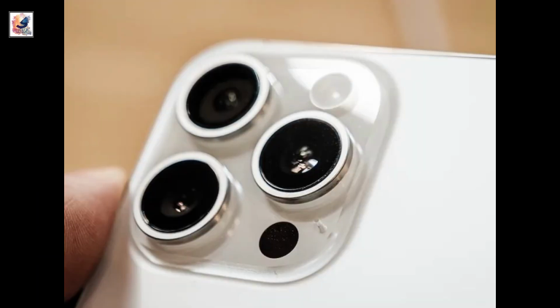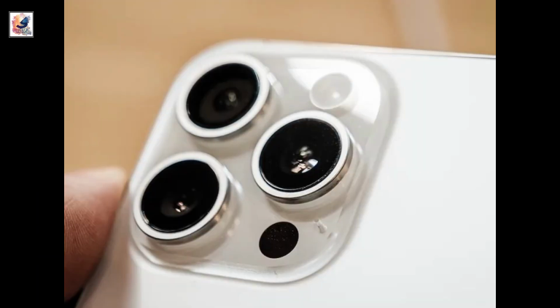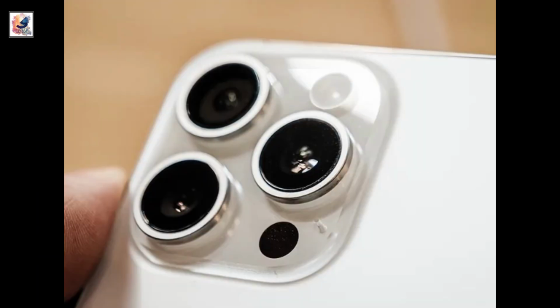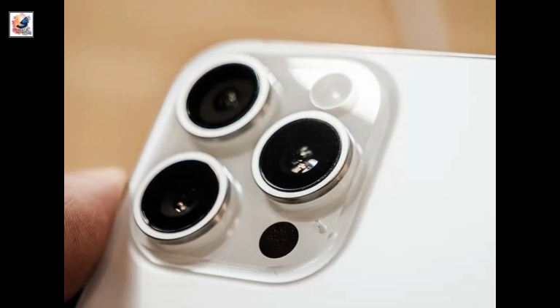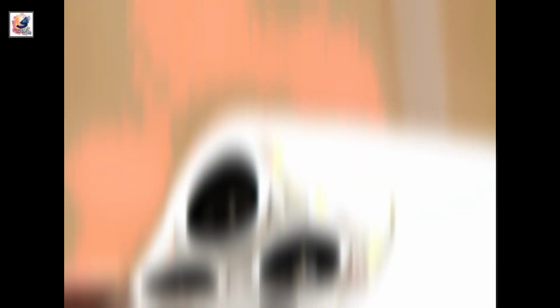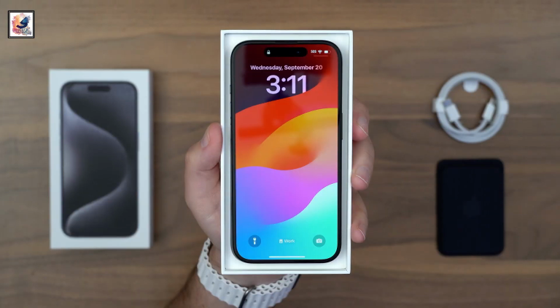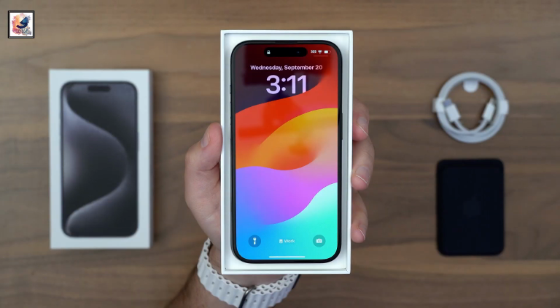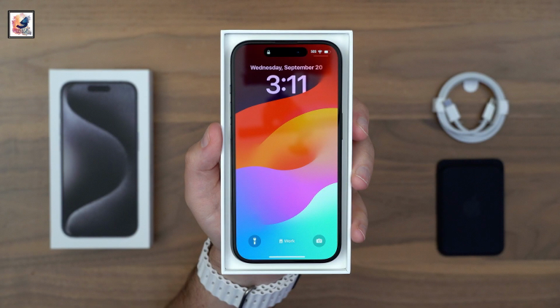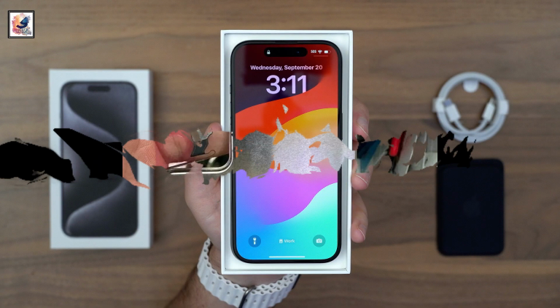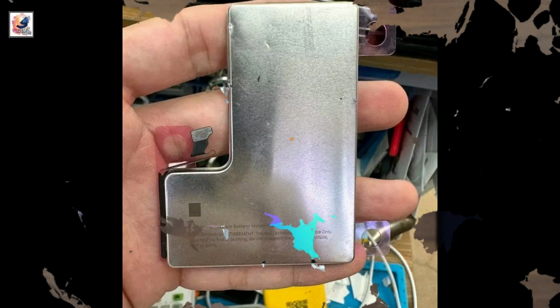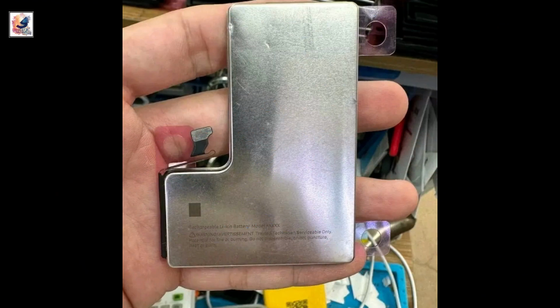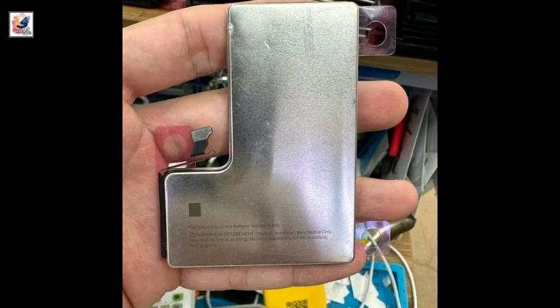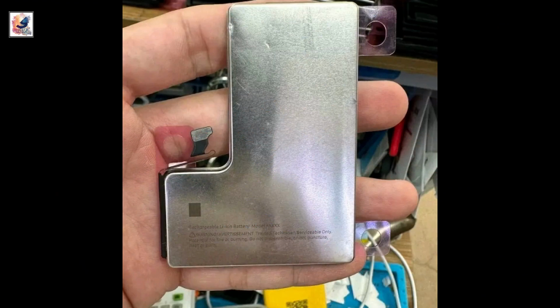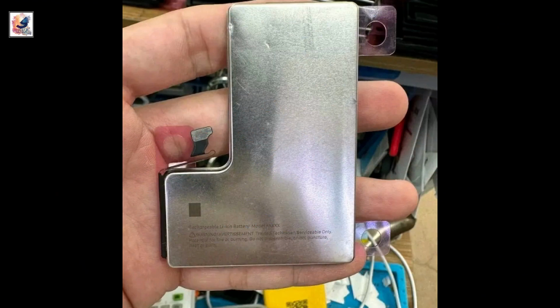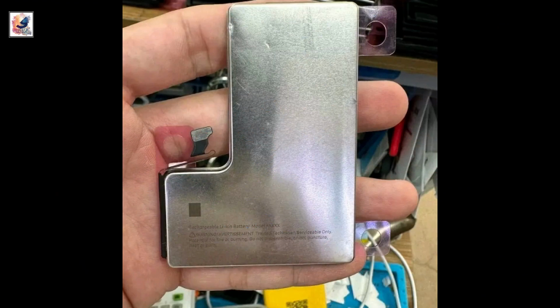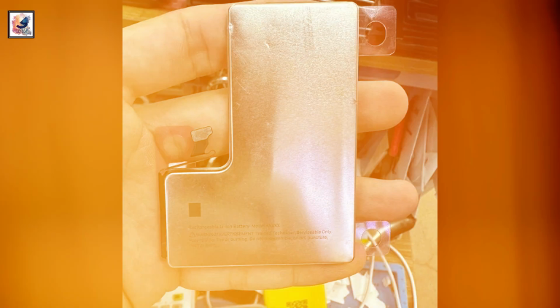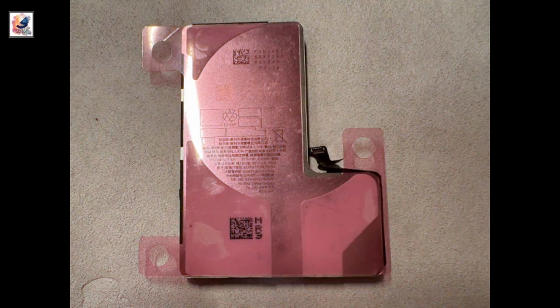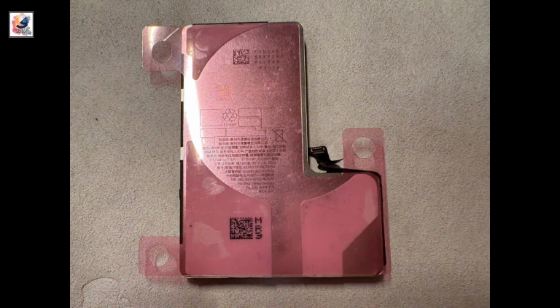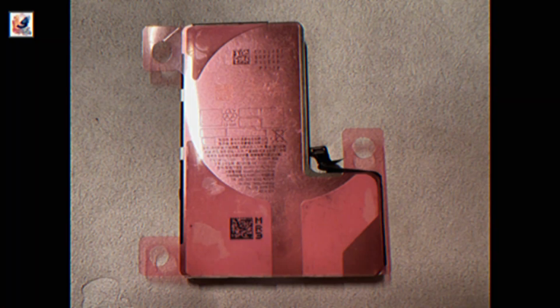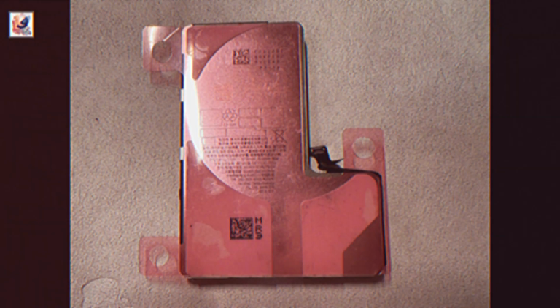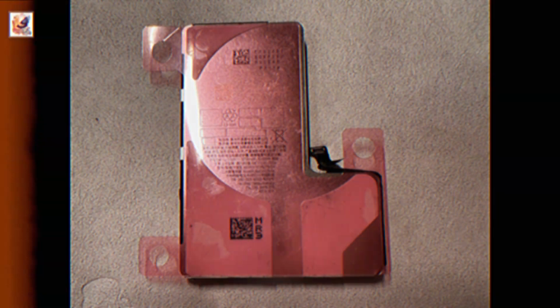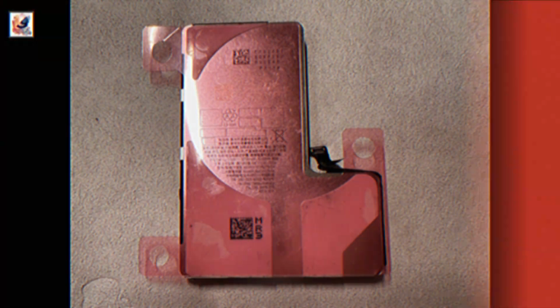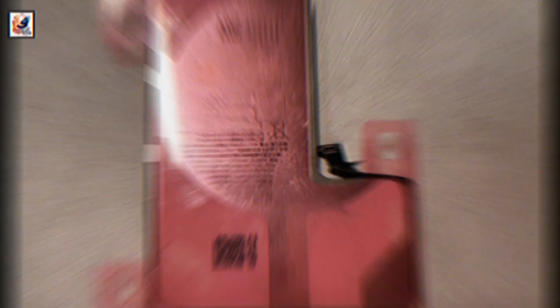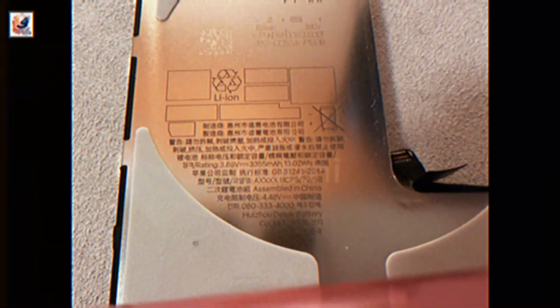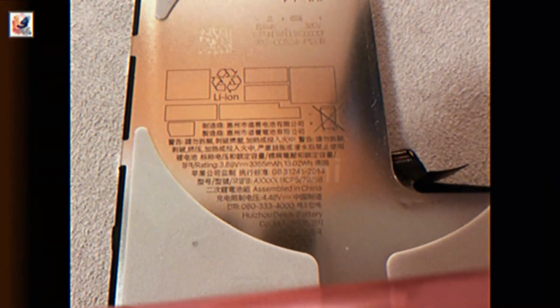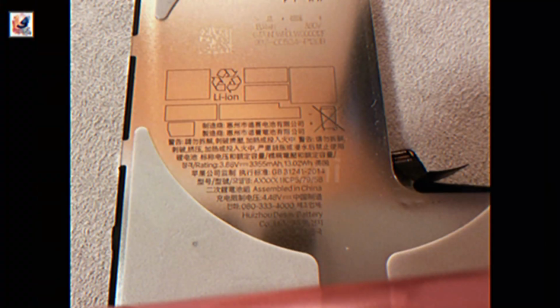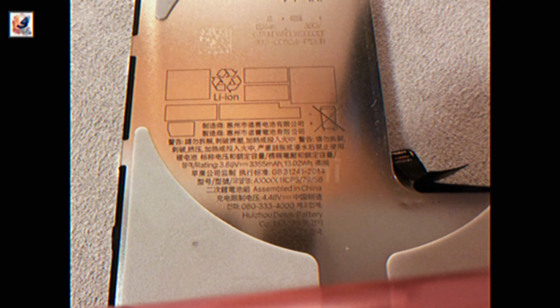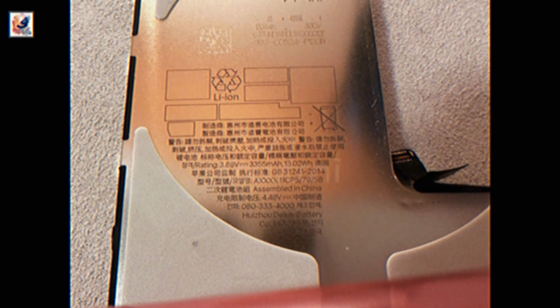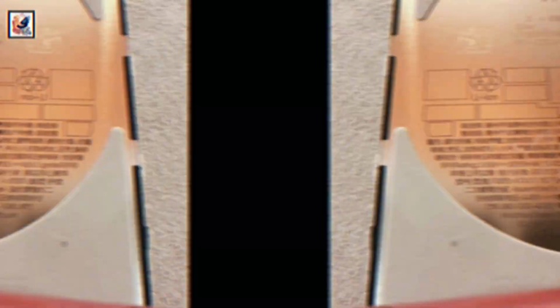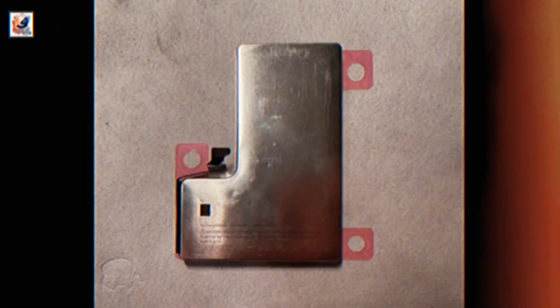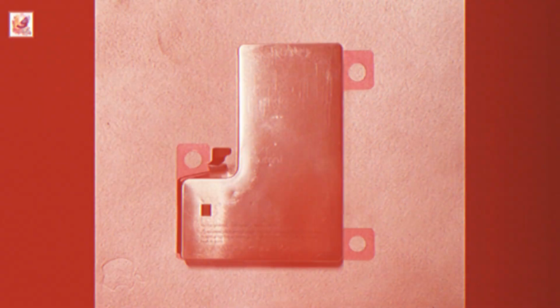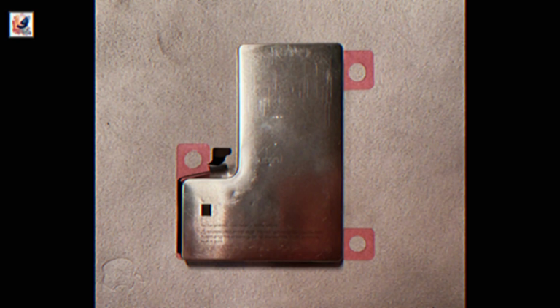The iPhone 16 Pro battery capacity has also been revealed. Check out this video to learn more about the iPhone 16 series.